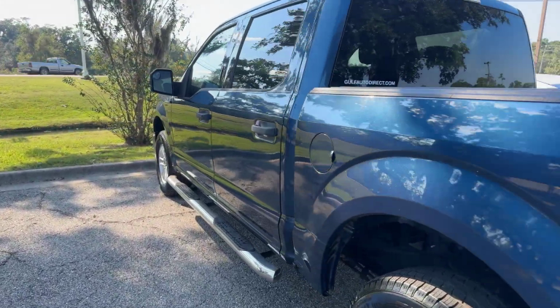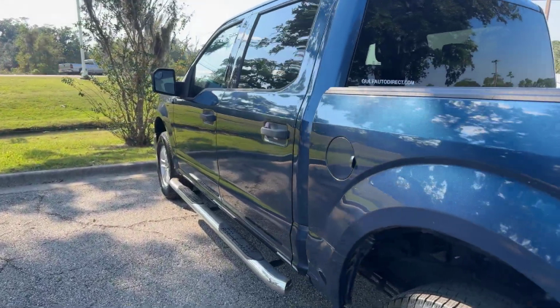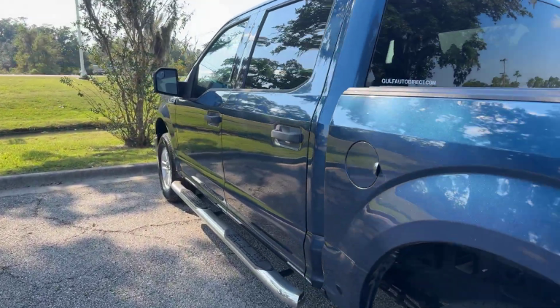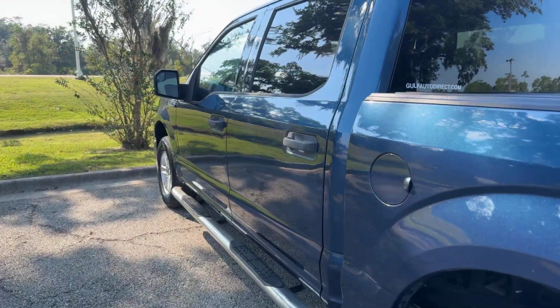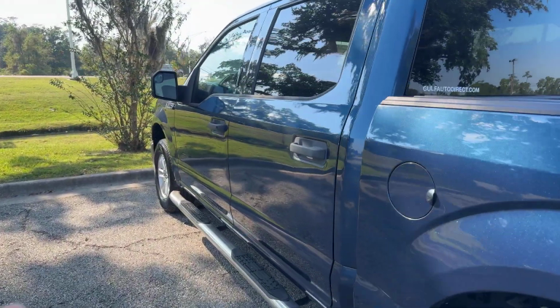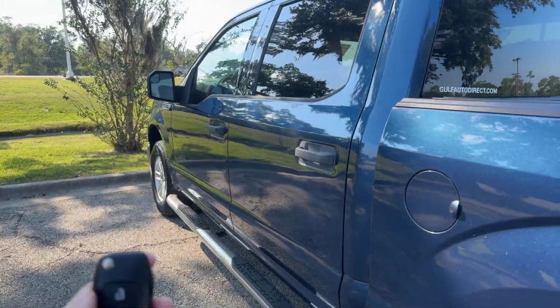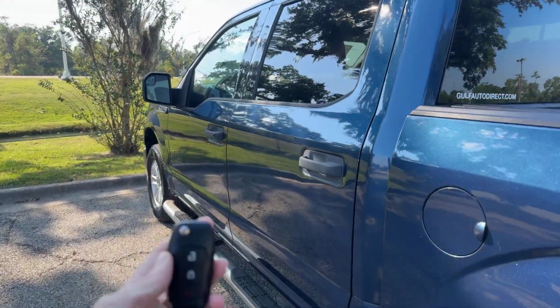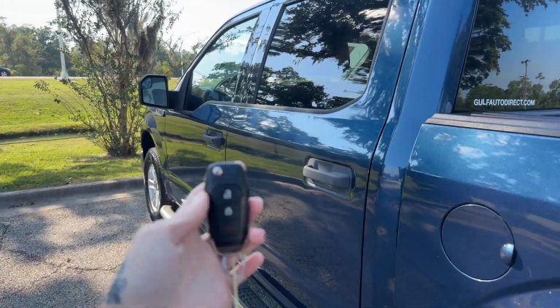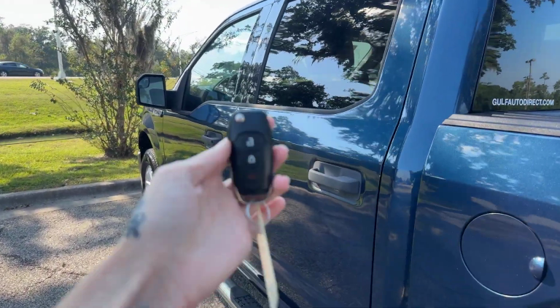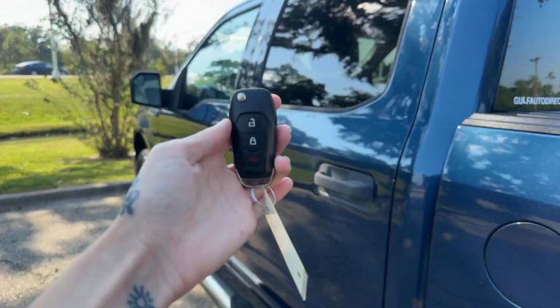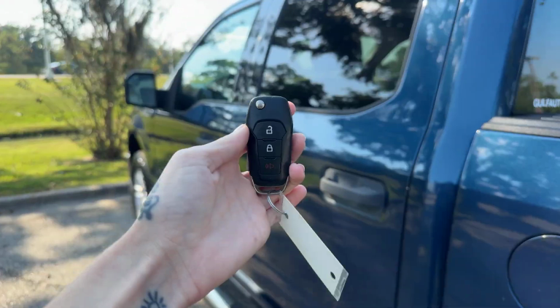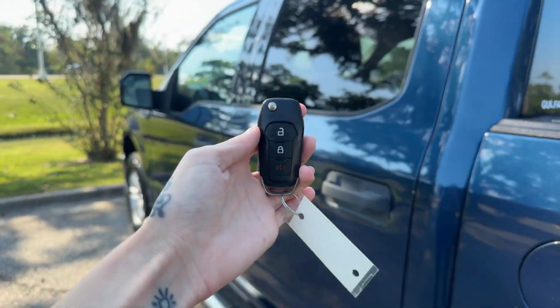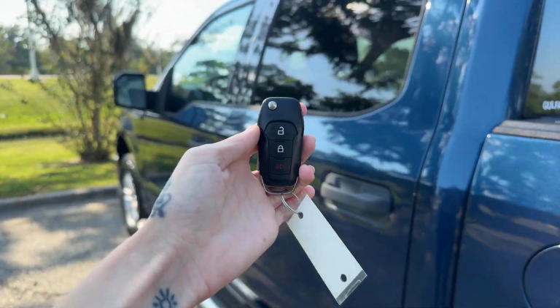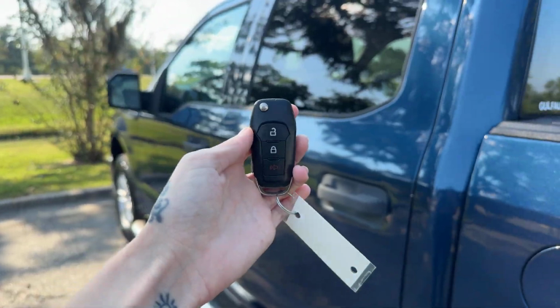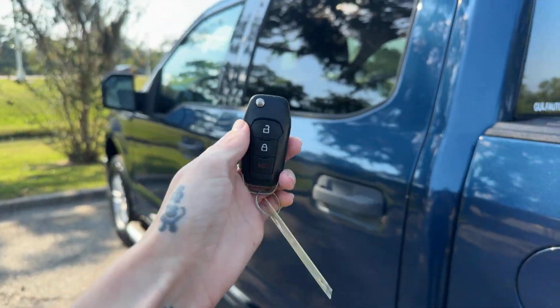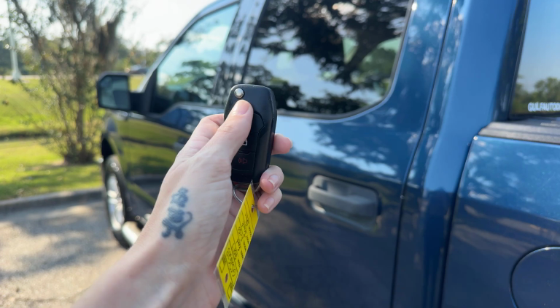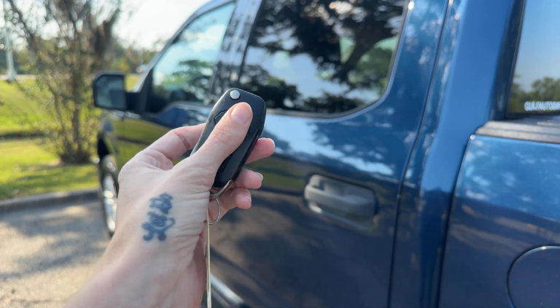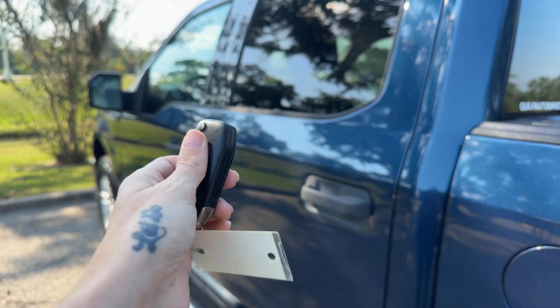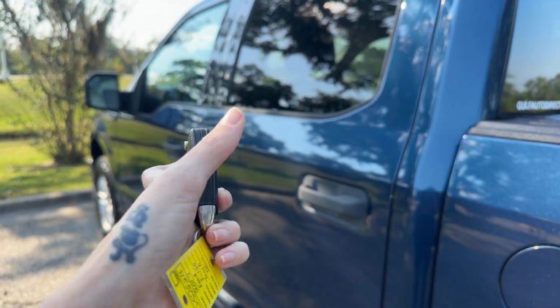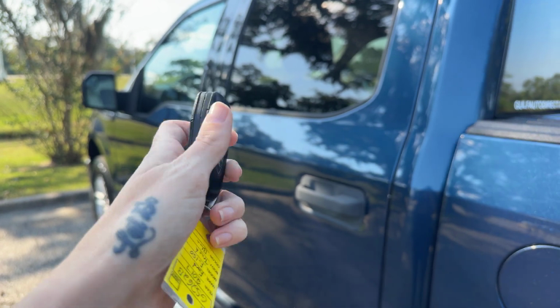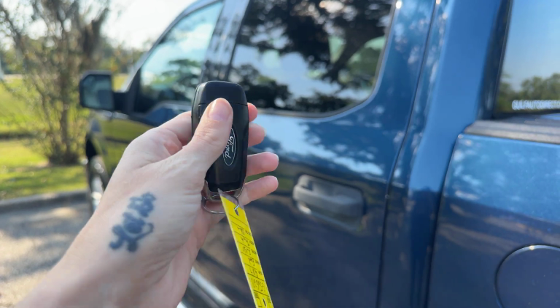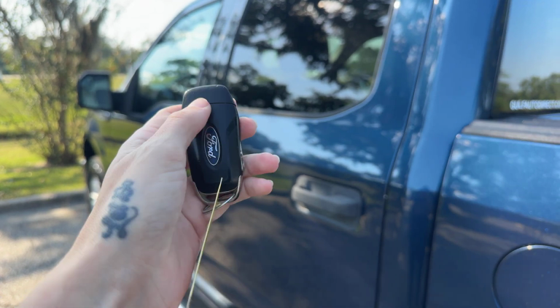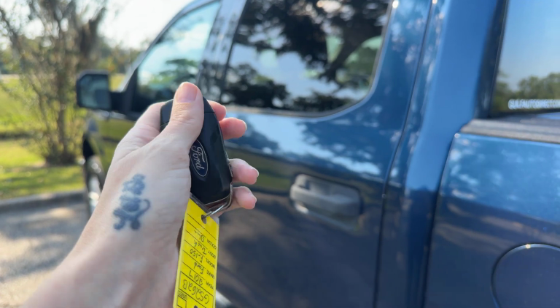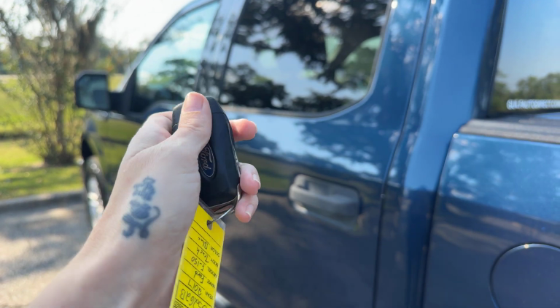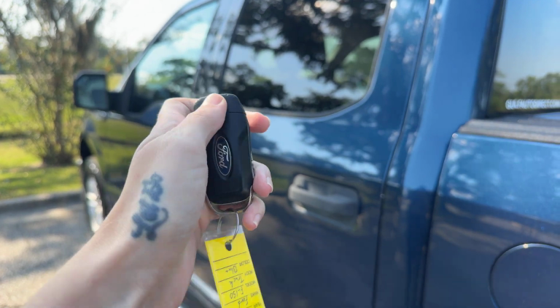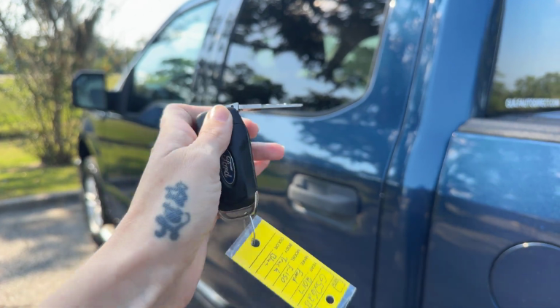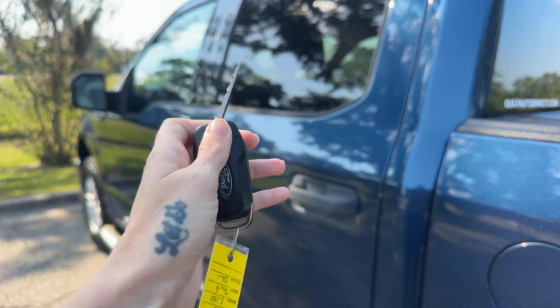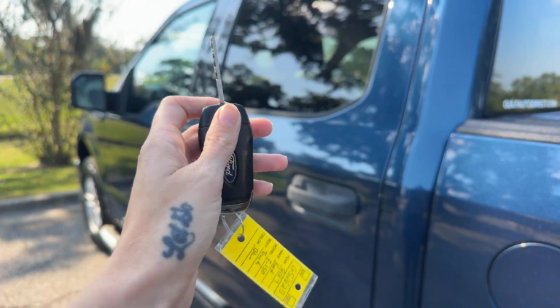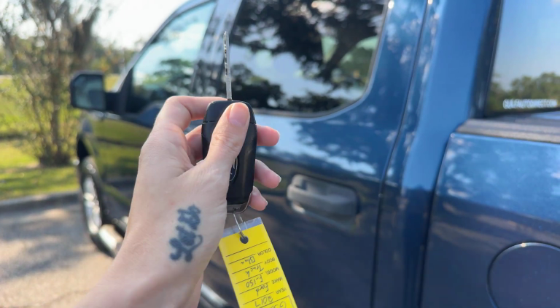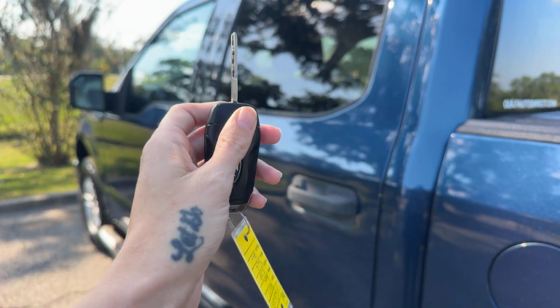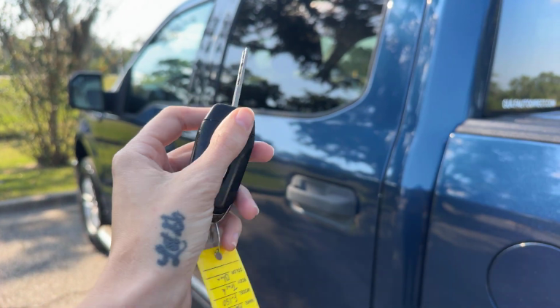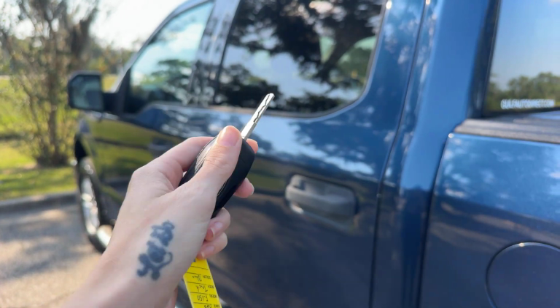Let me show you the key fob really quick. Our key fob is right here and it does push out for our key.